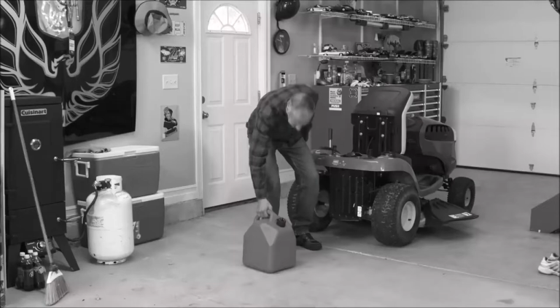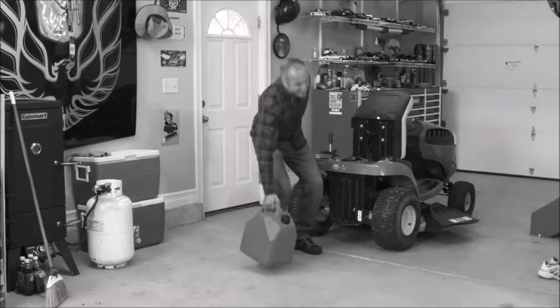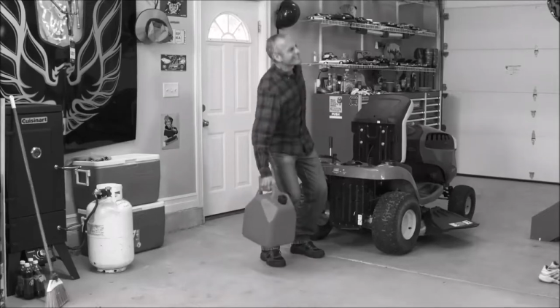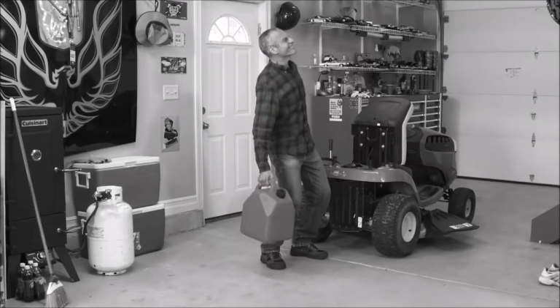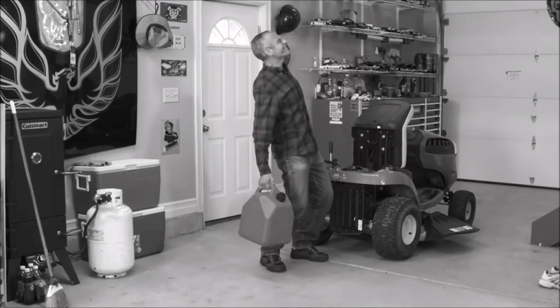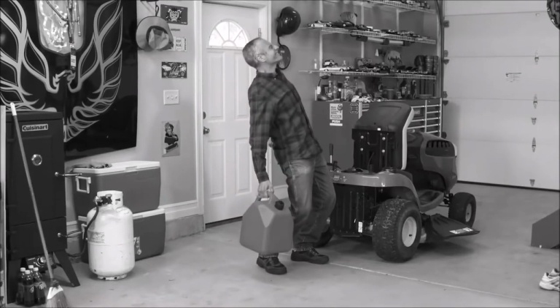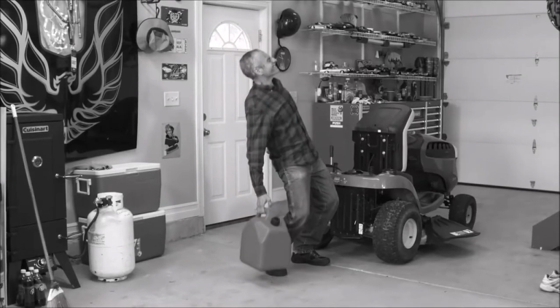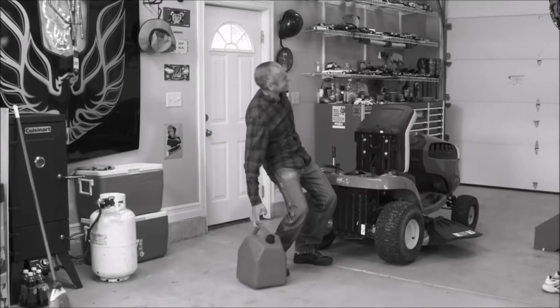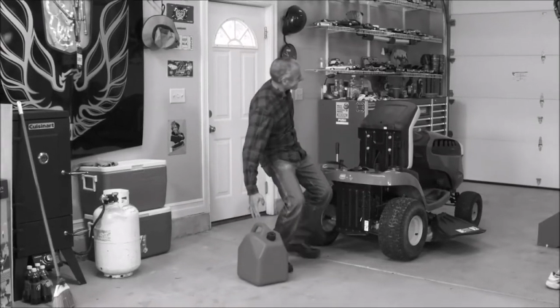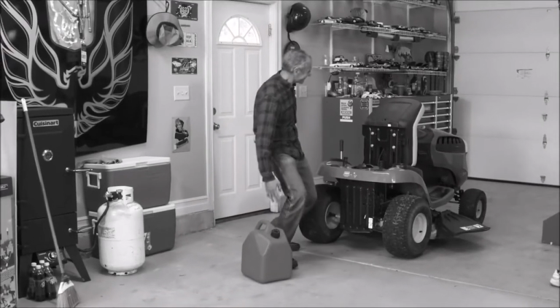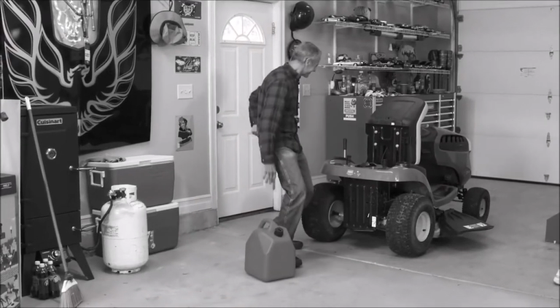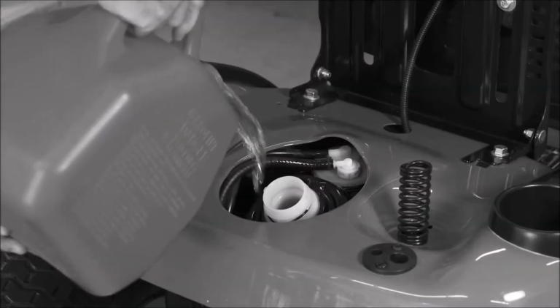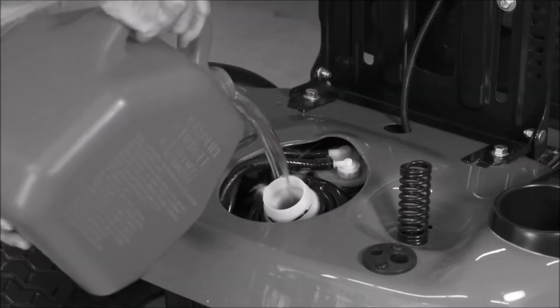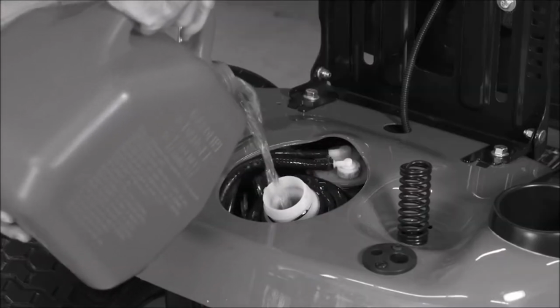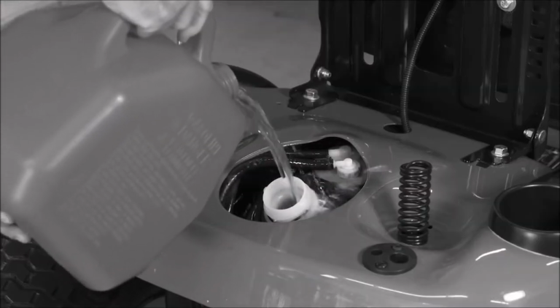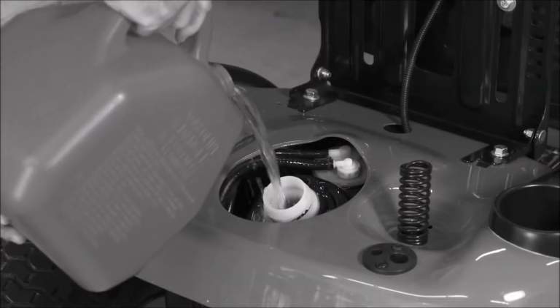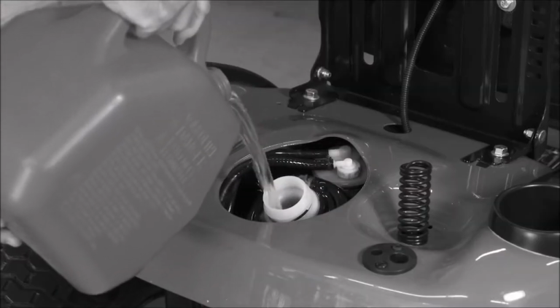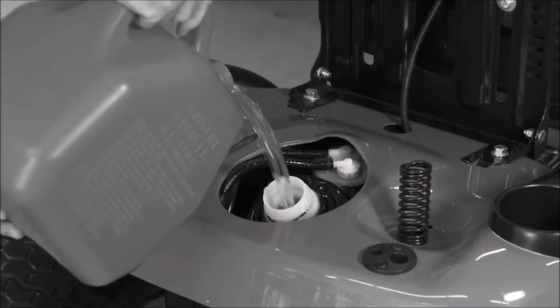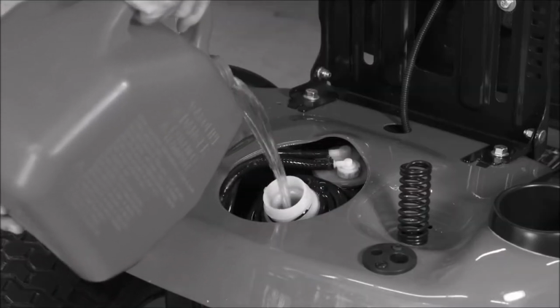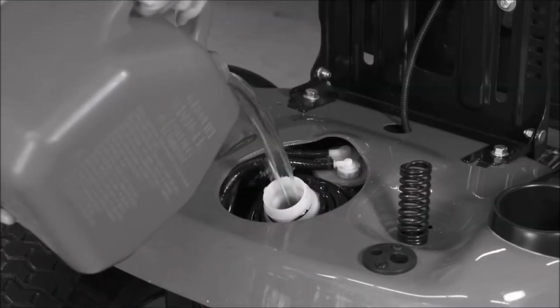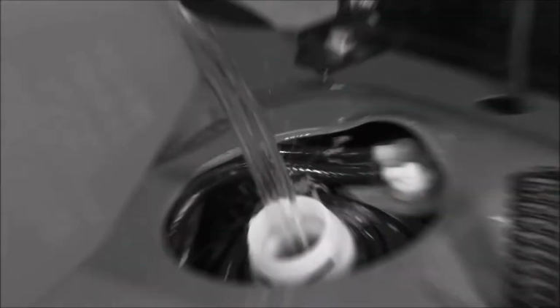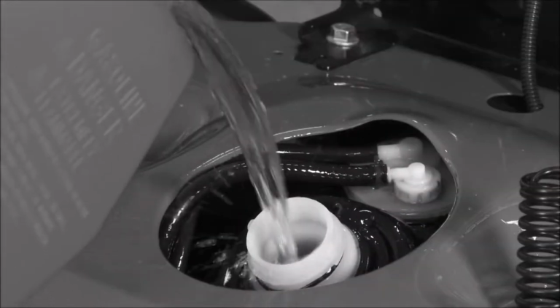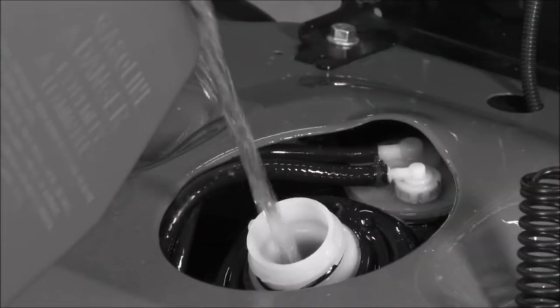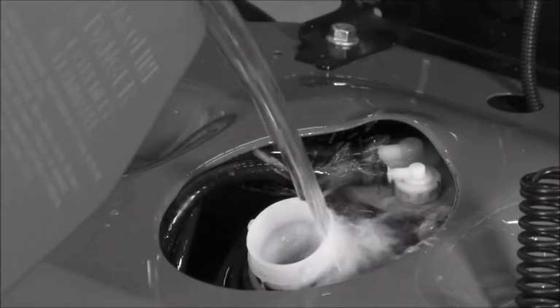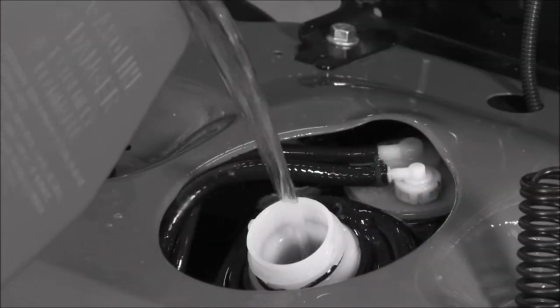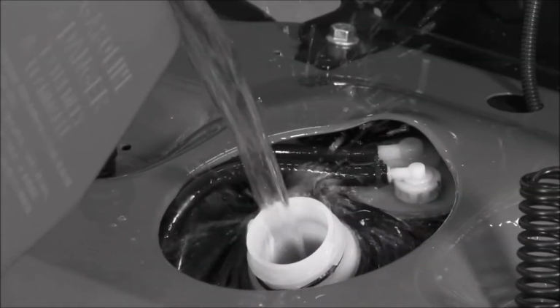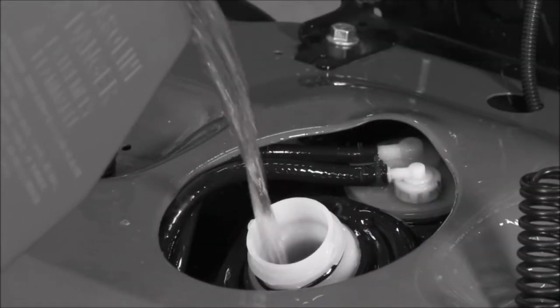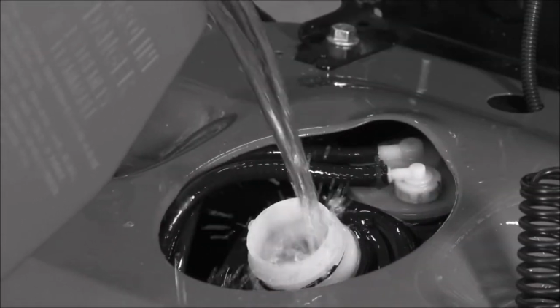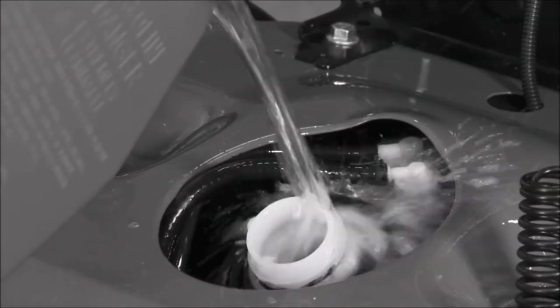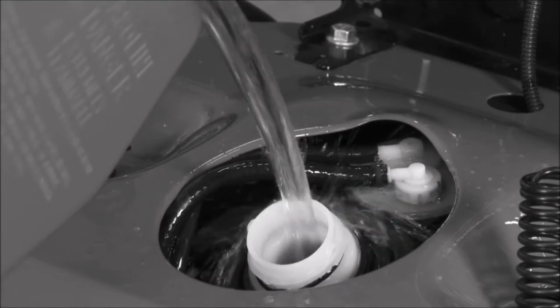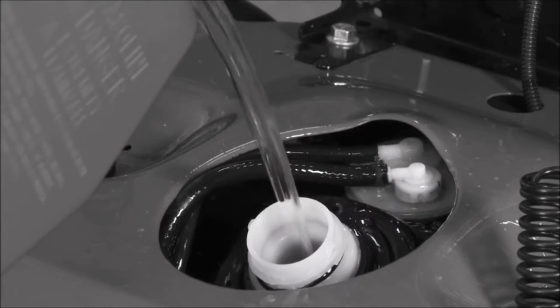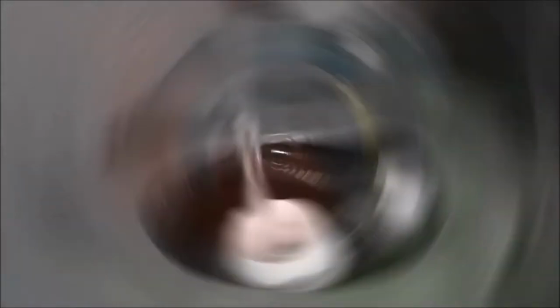Oh fuck, this gas can is so fucking heavy, and I can't use it because it's impossible to use. What am I supposed to use?